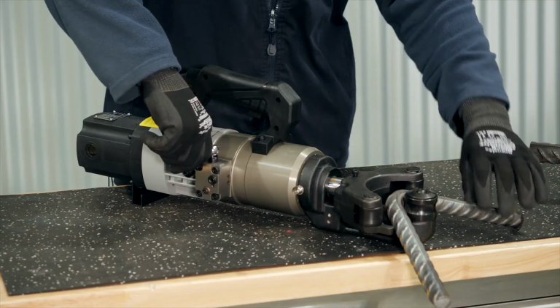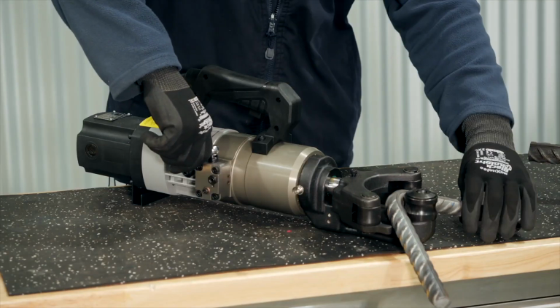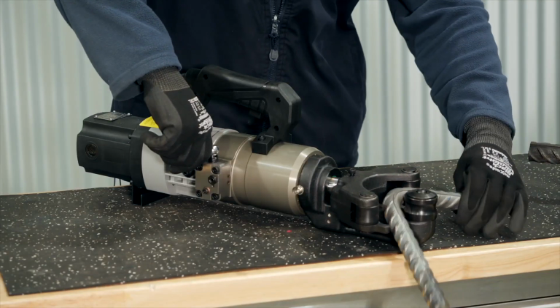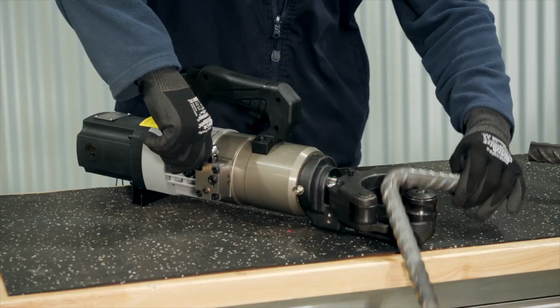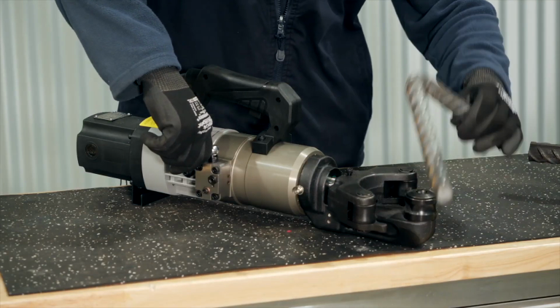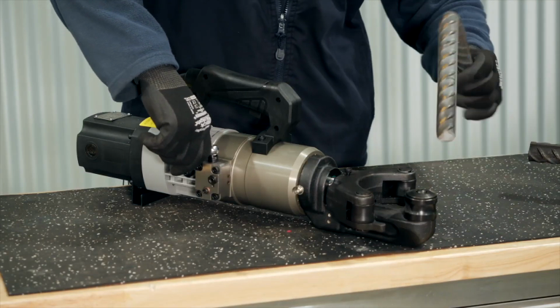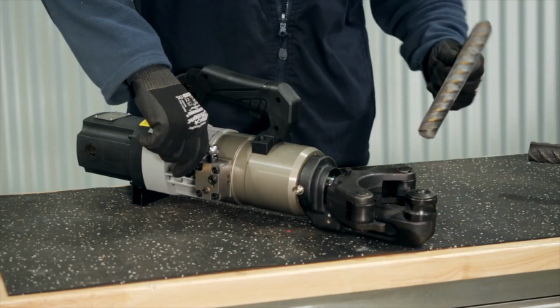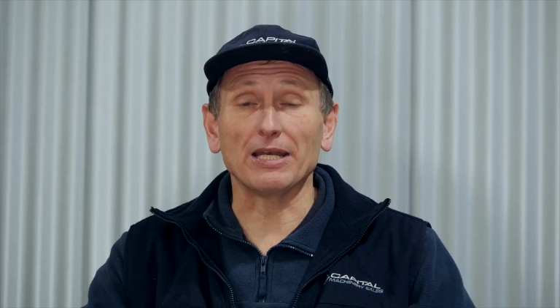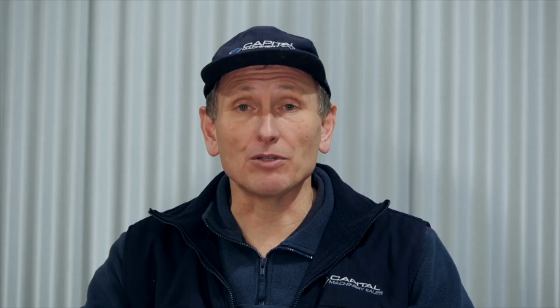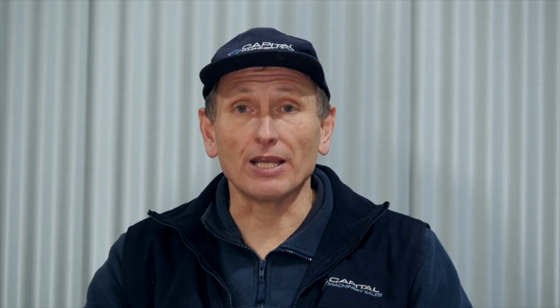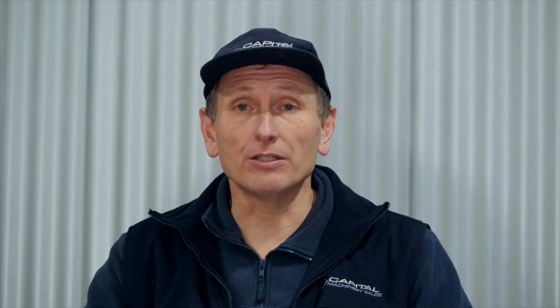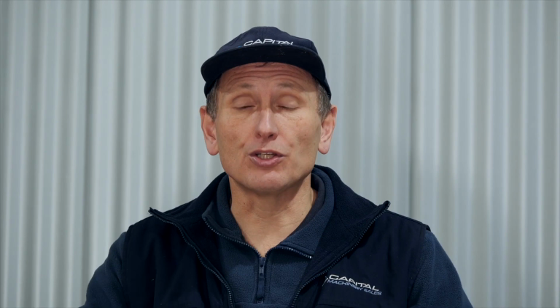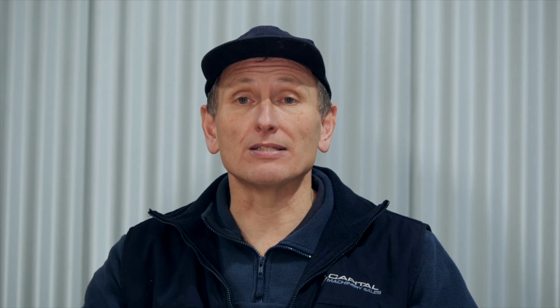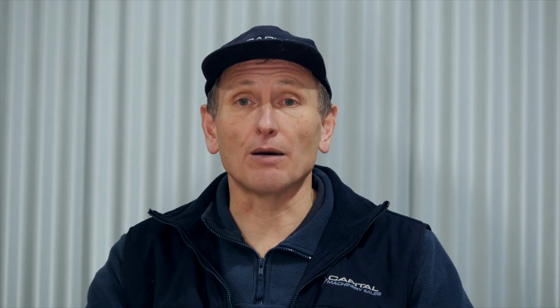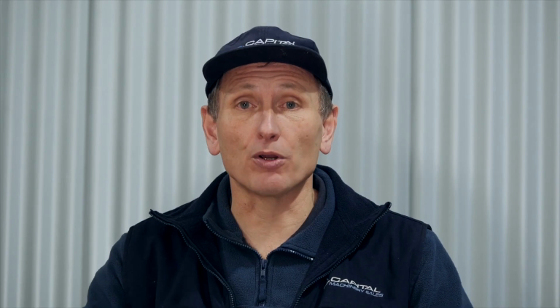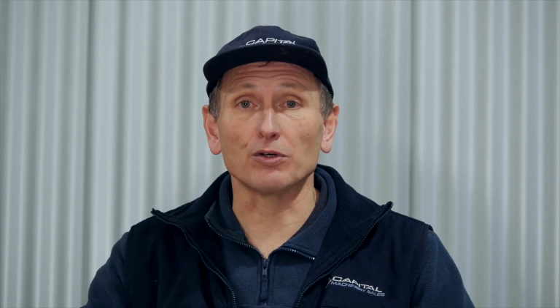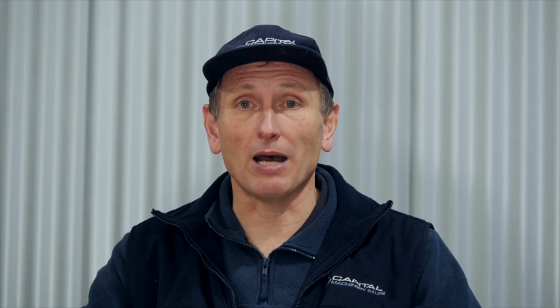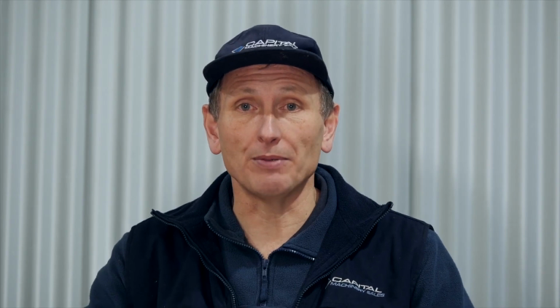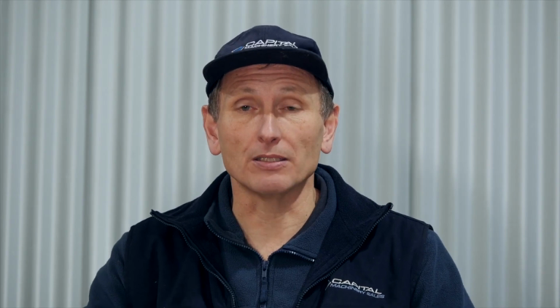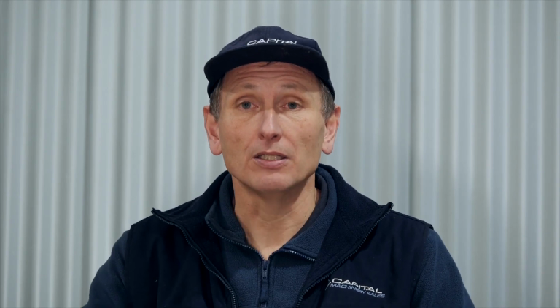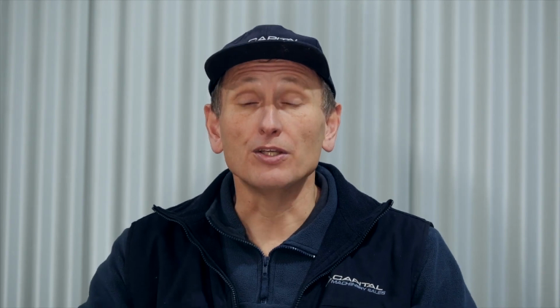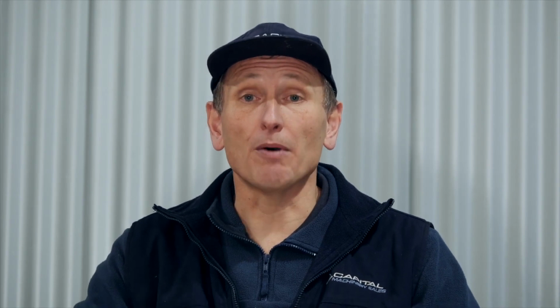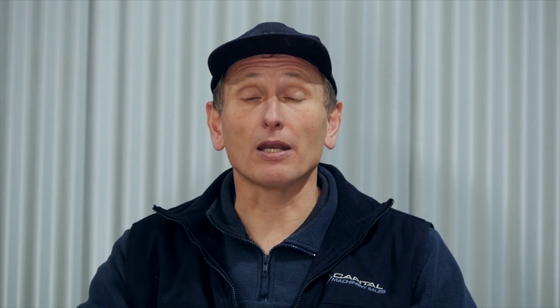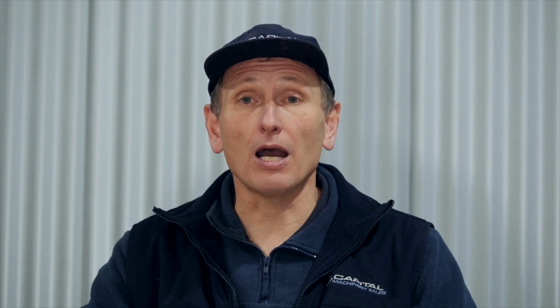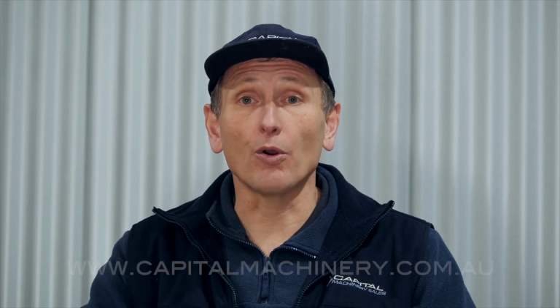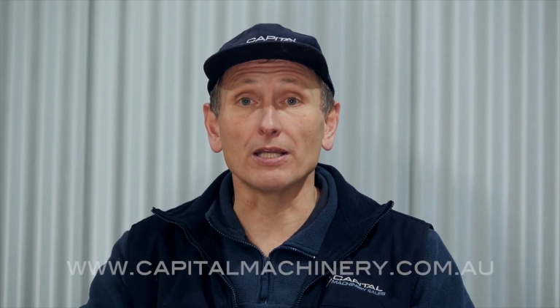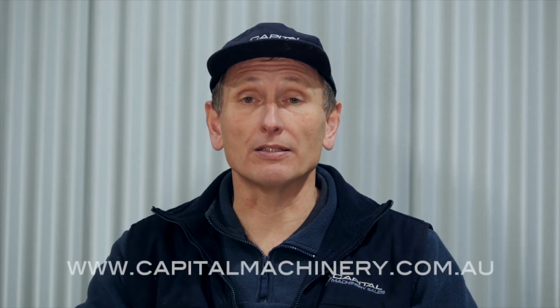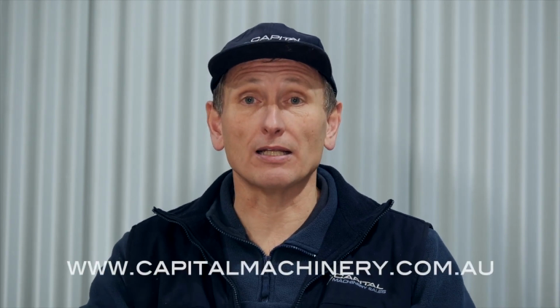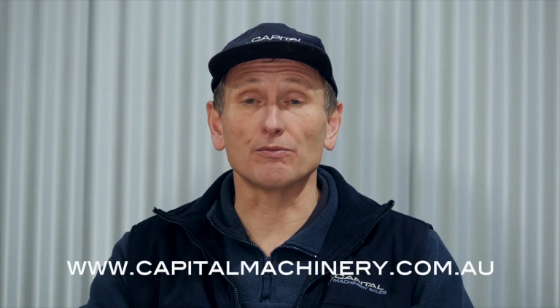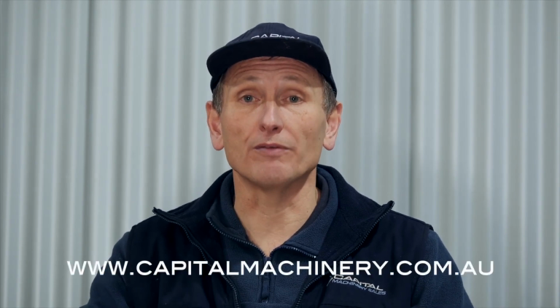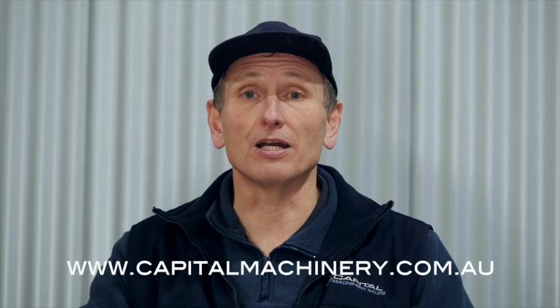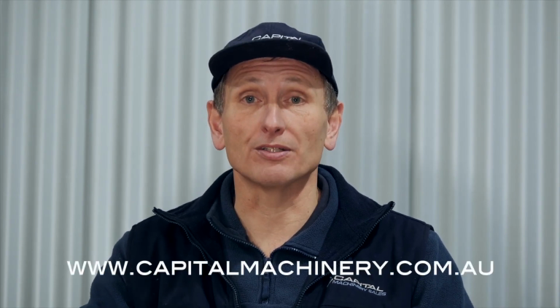If you require a portable bar bending machine, you should consider the Portaforce bar bender. You can buy online or contact us for more information.